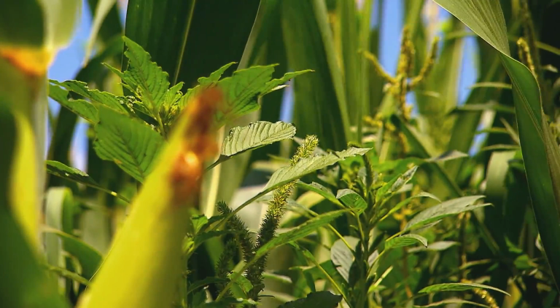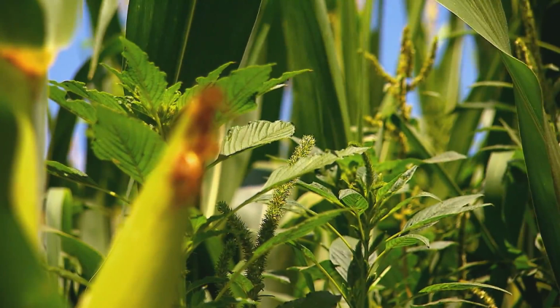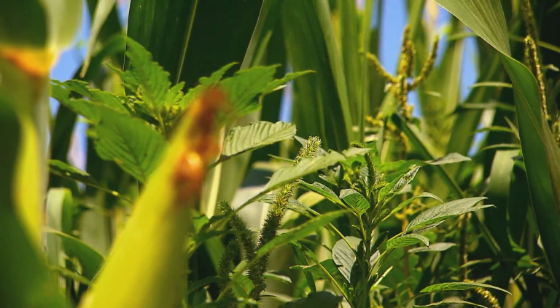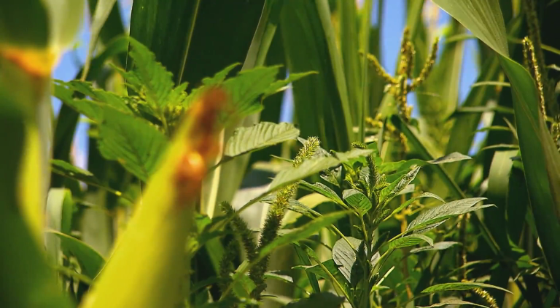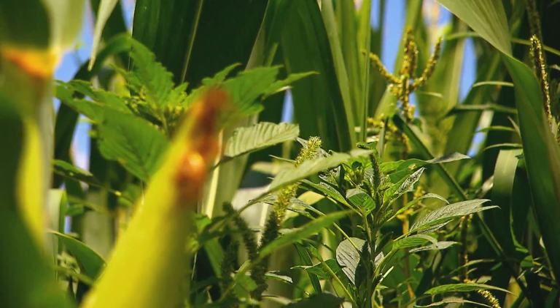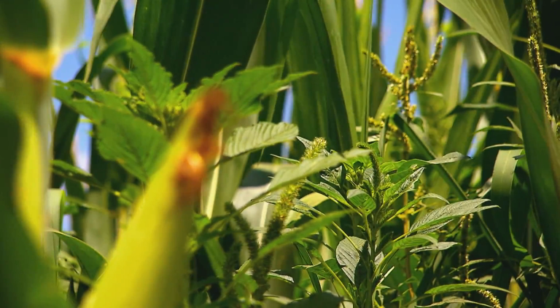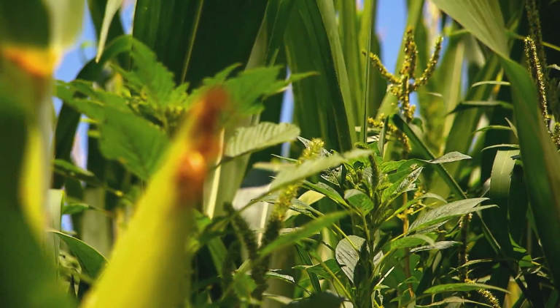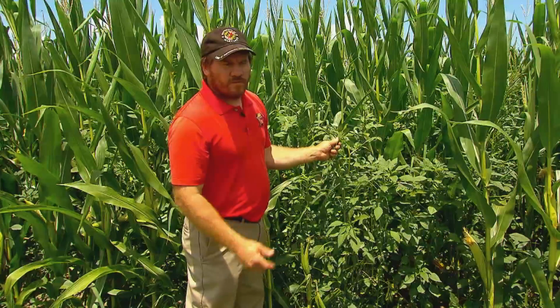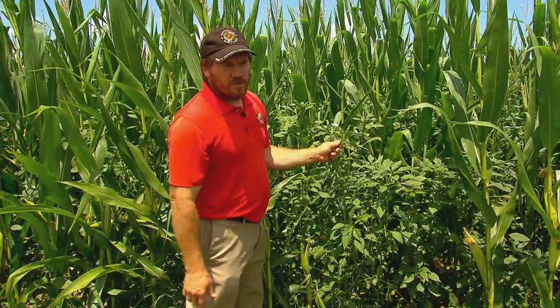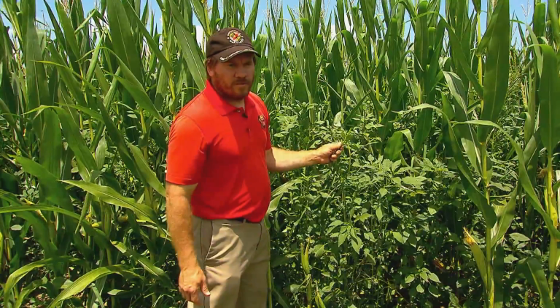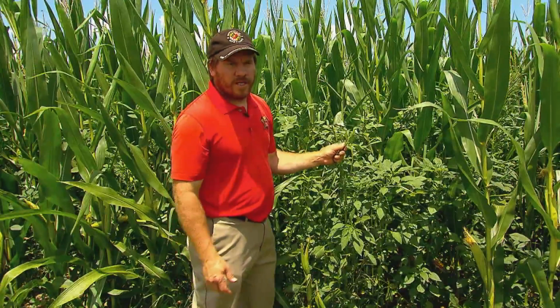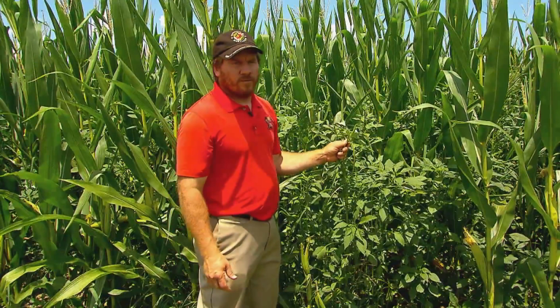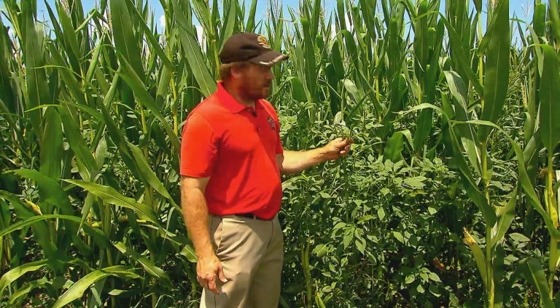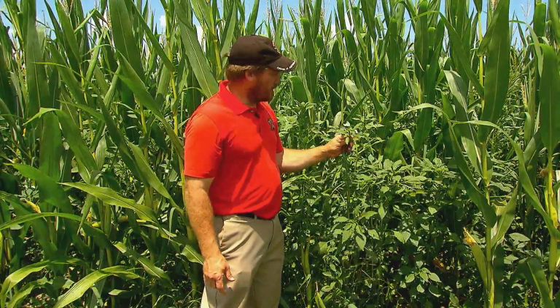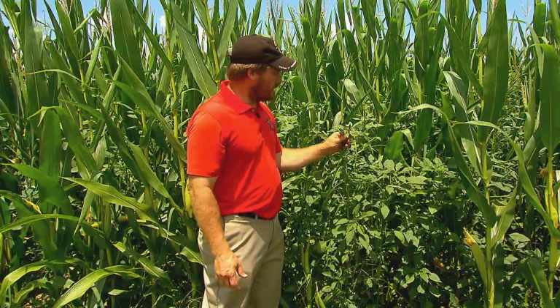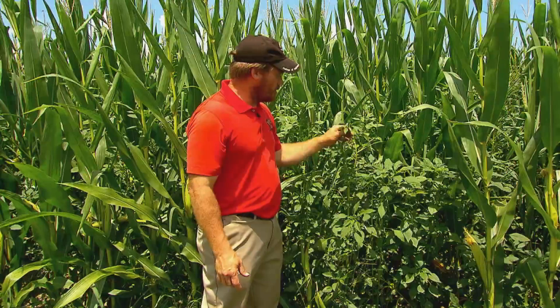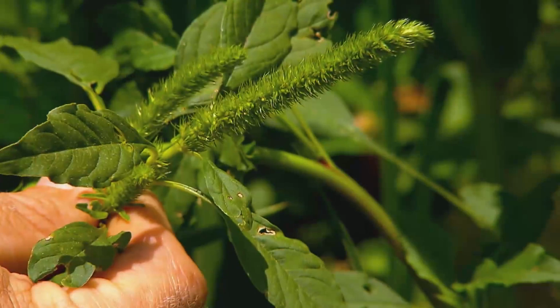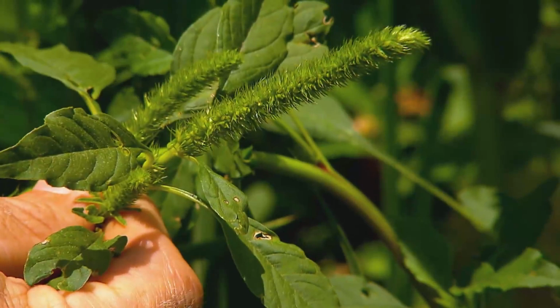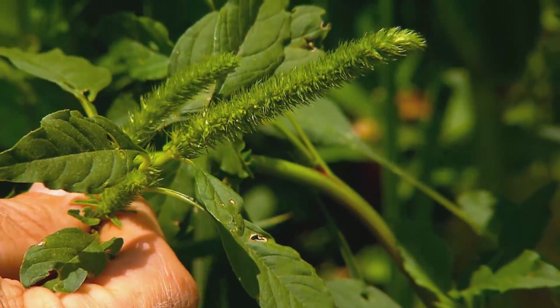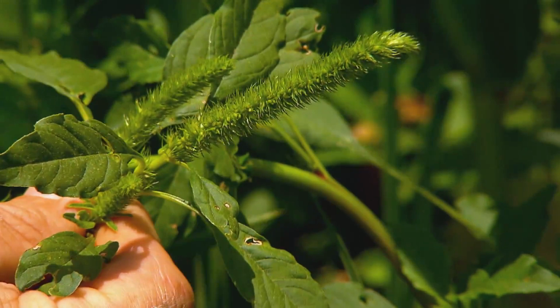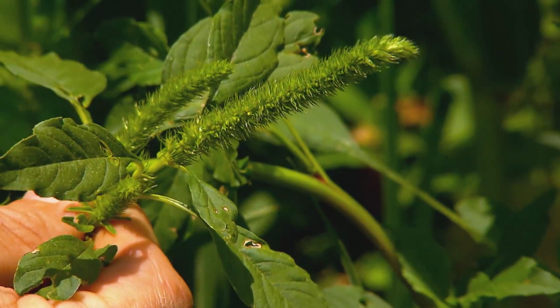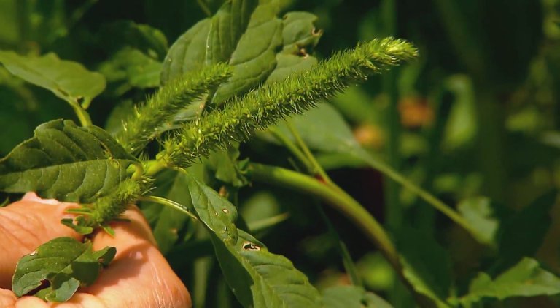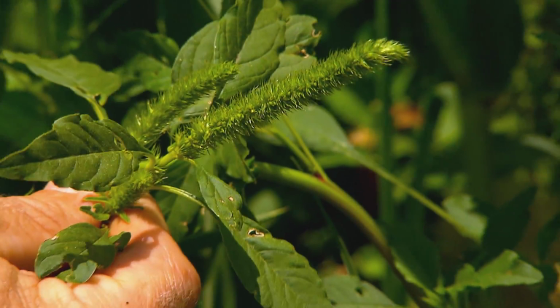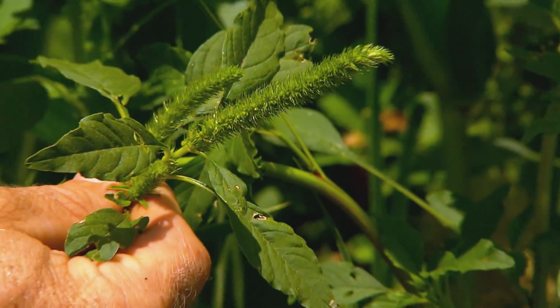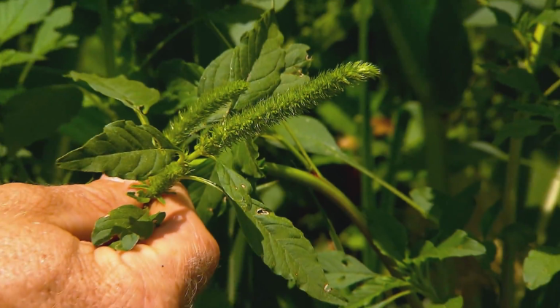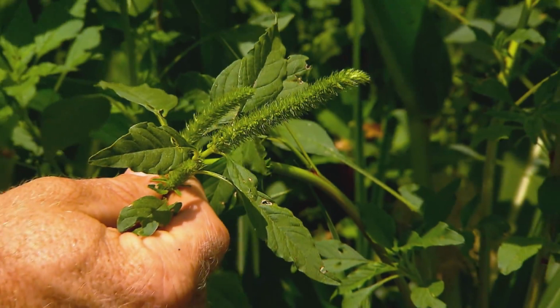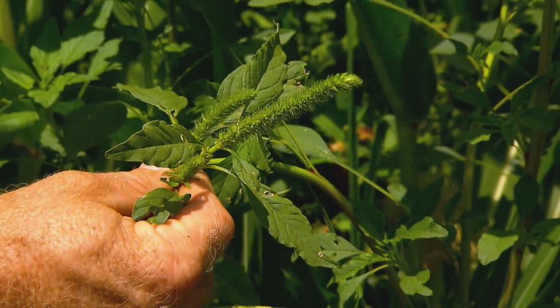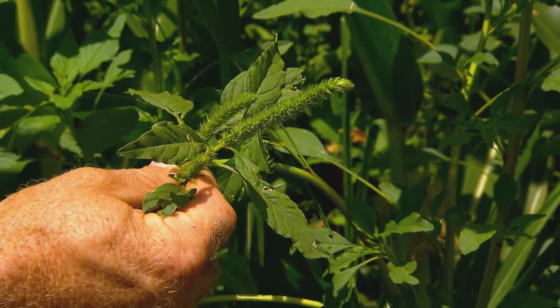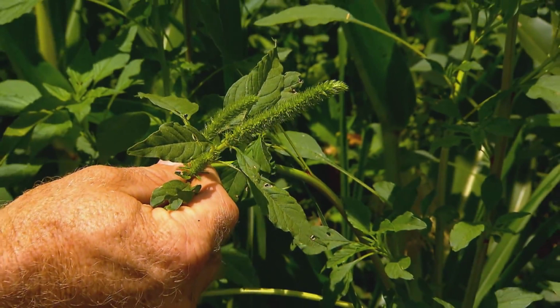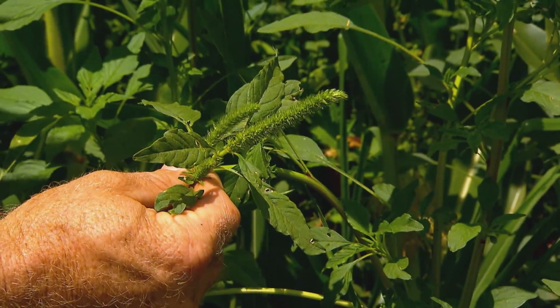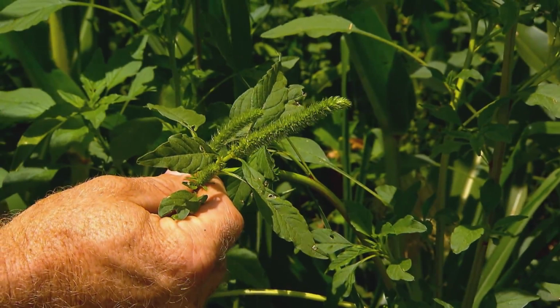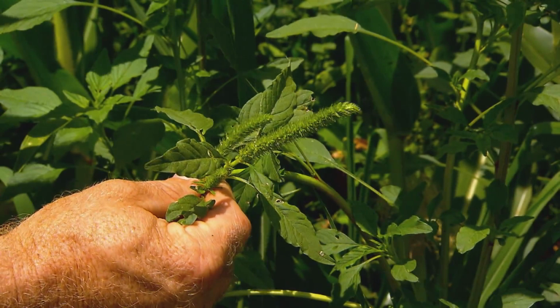Palmer amaranth is known for being a really big seed producer. A plant this size can produce easily 200,000 to 300,000 seeds.